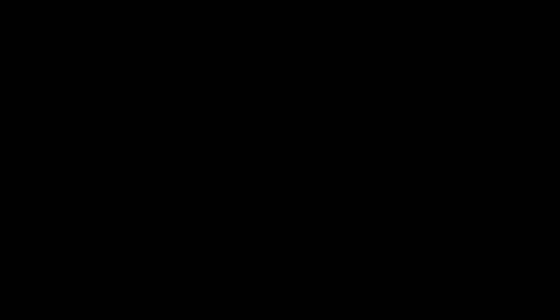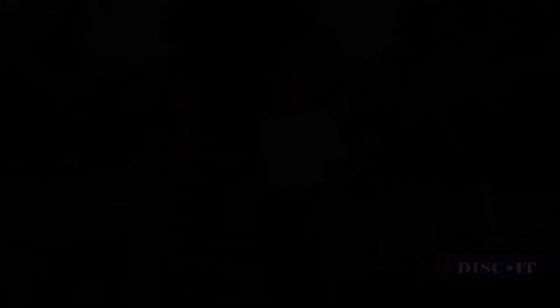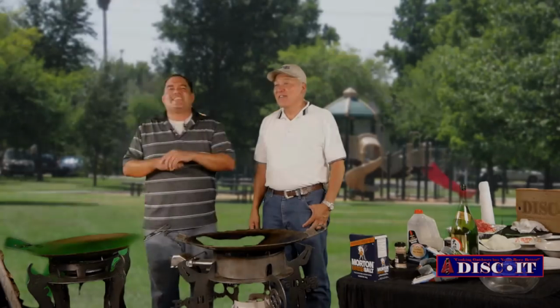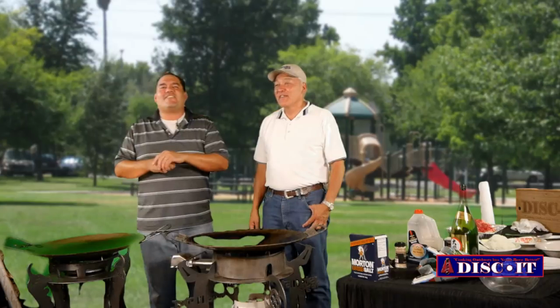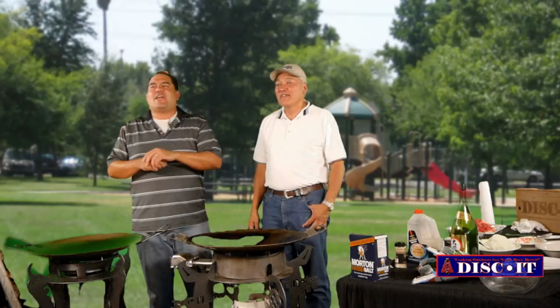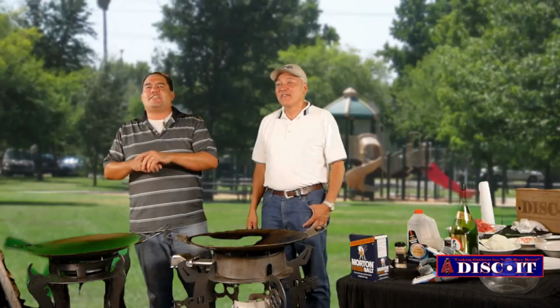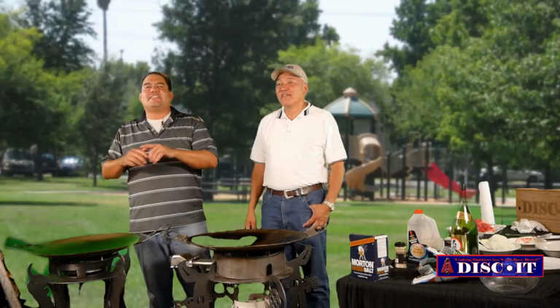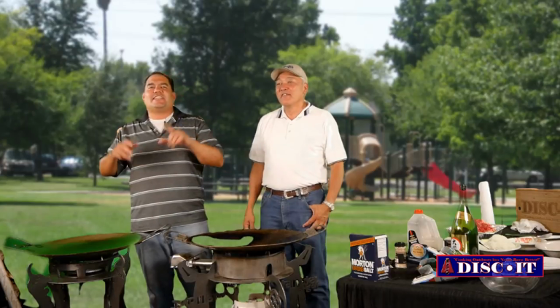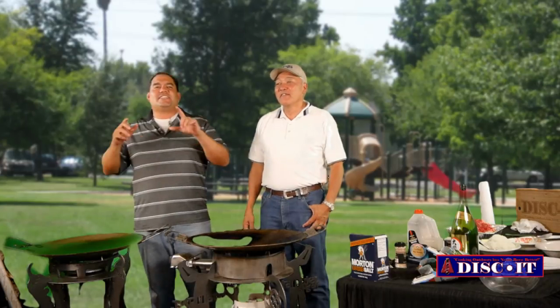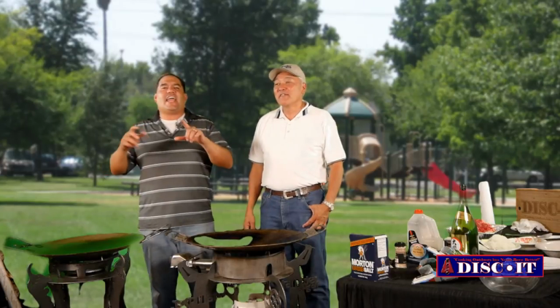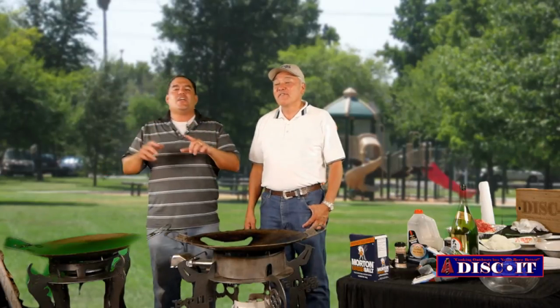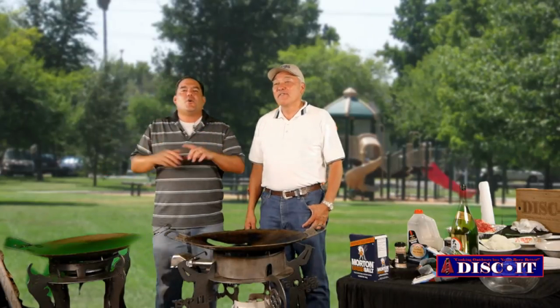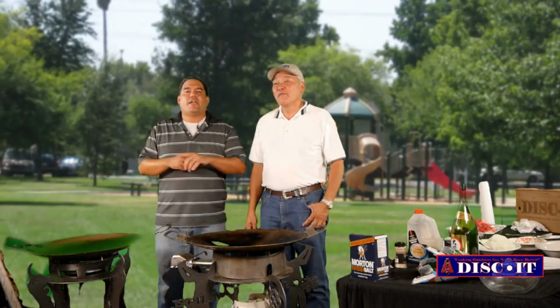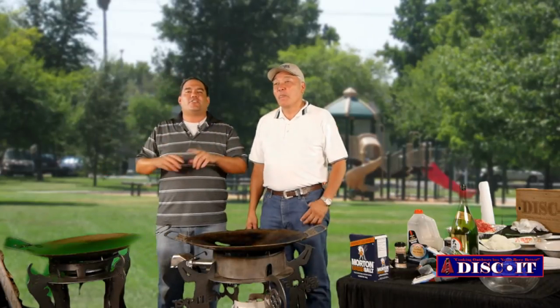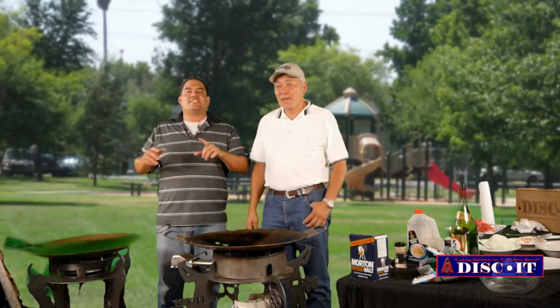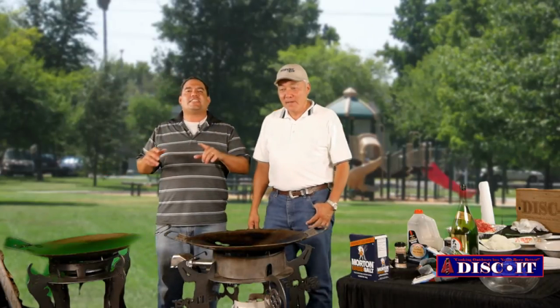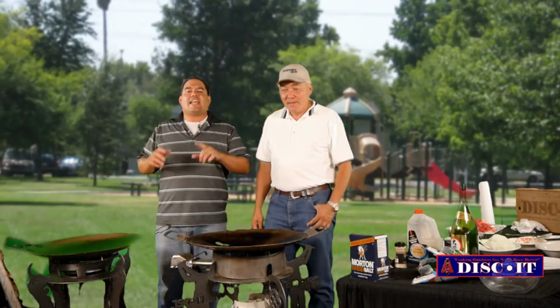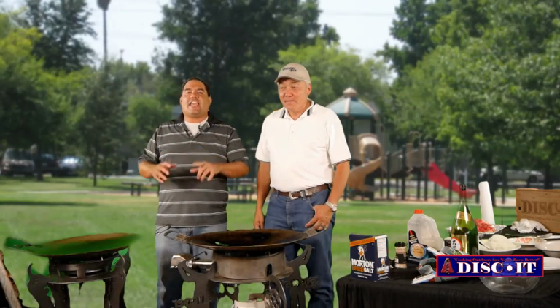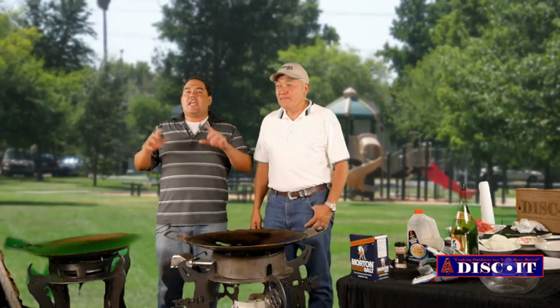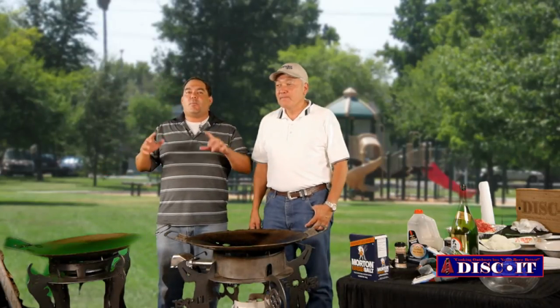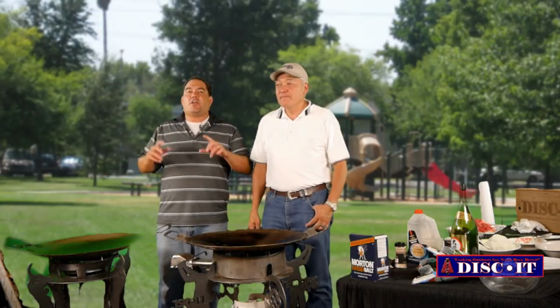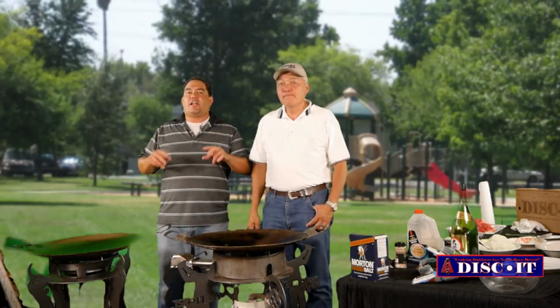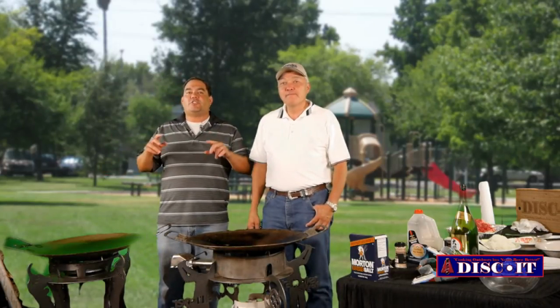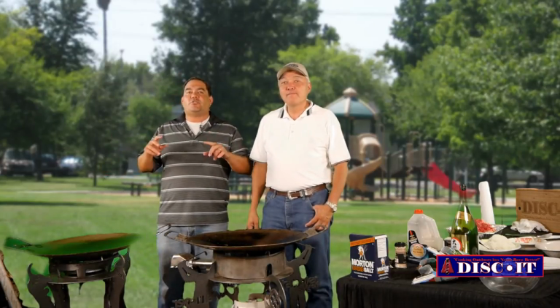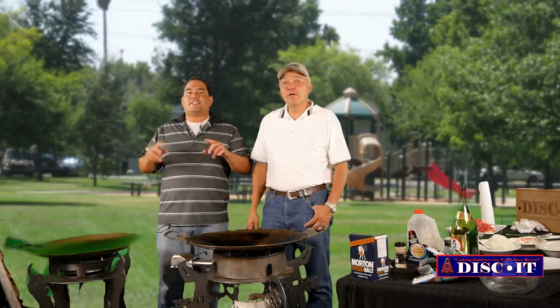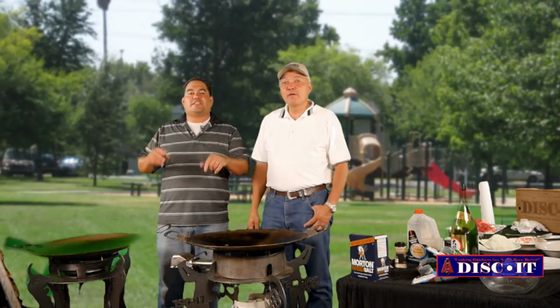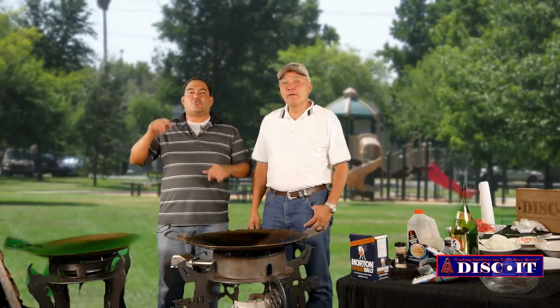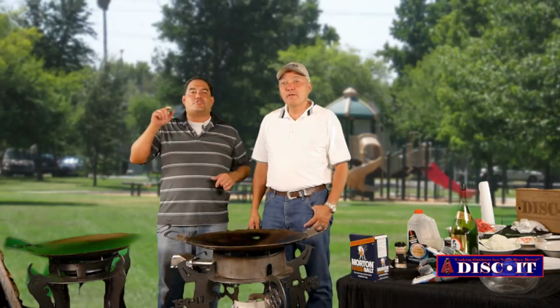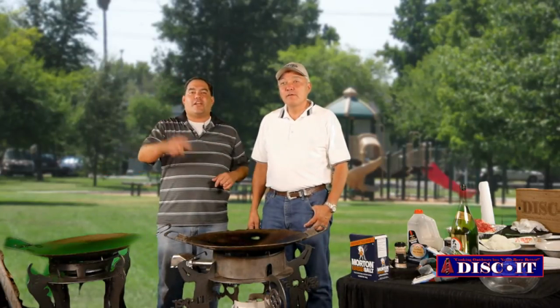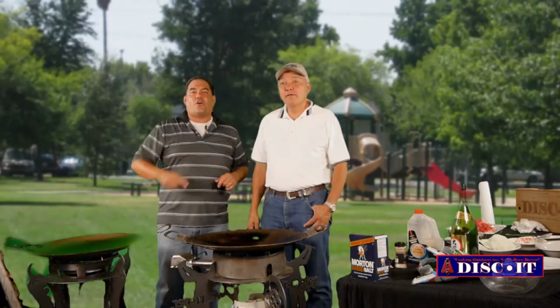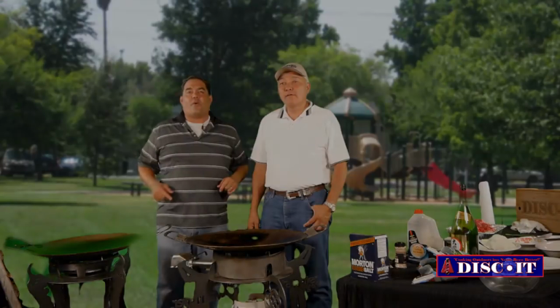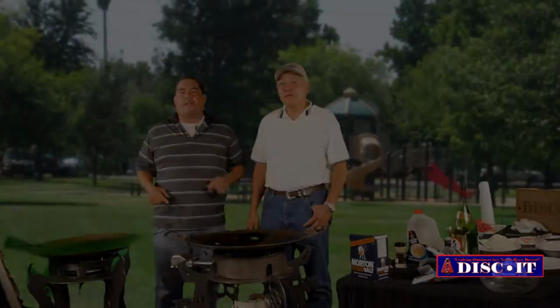Hey, this is Nevin again with Disket, and today we're bringing you season eight. We'll be cooking on two Diskets, so don't you dare go away.